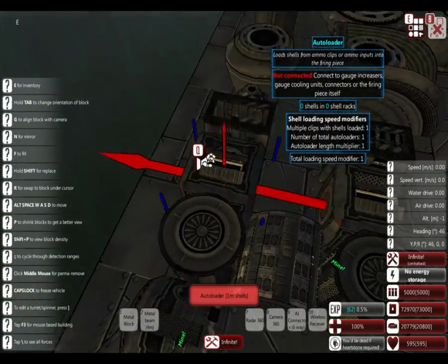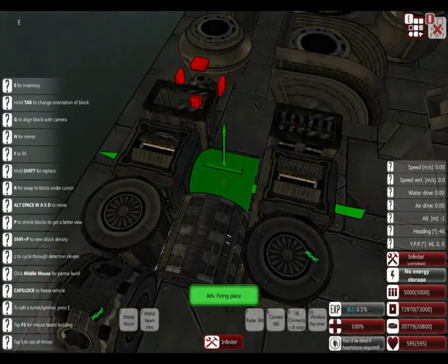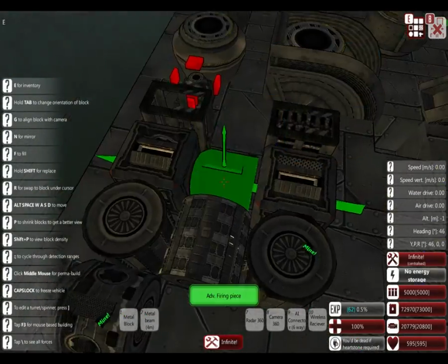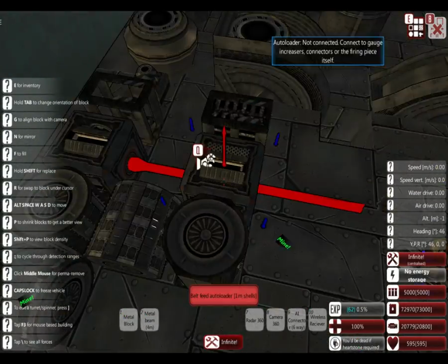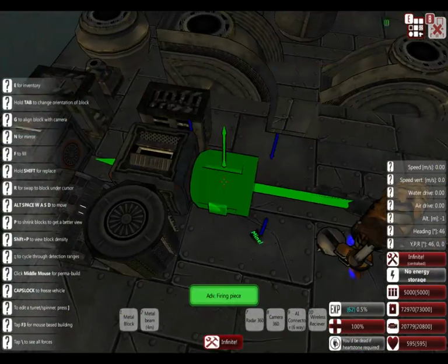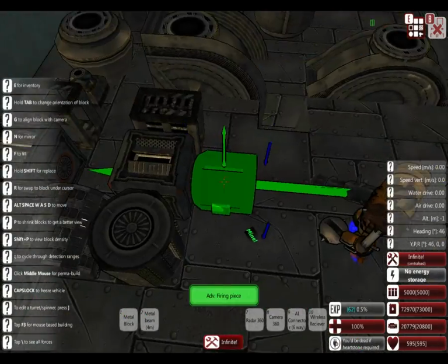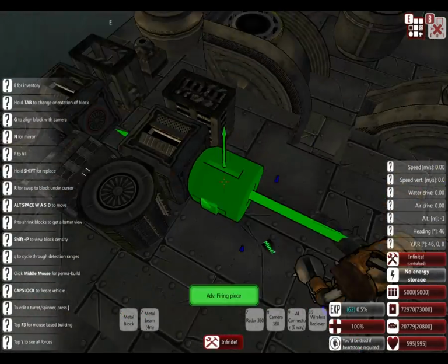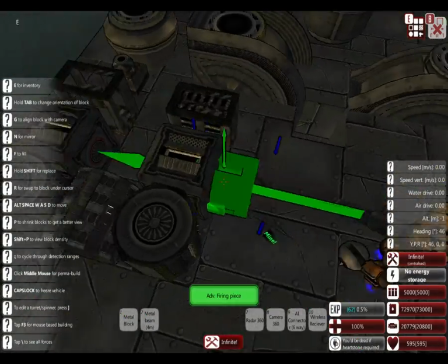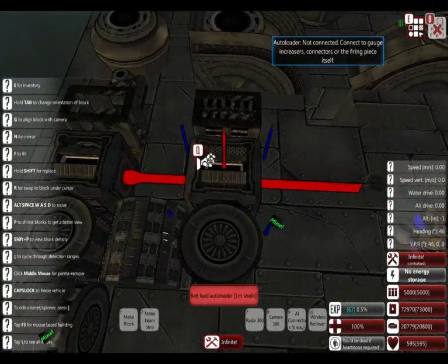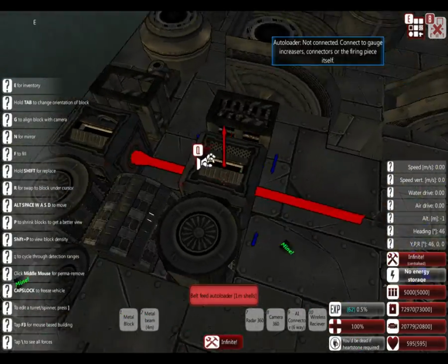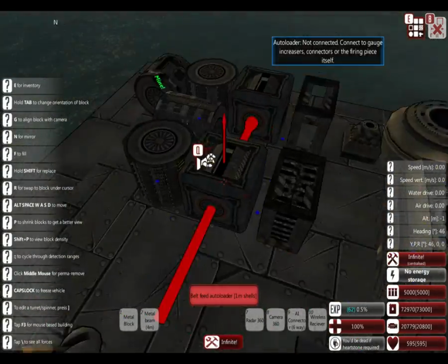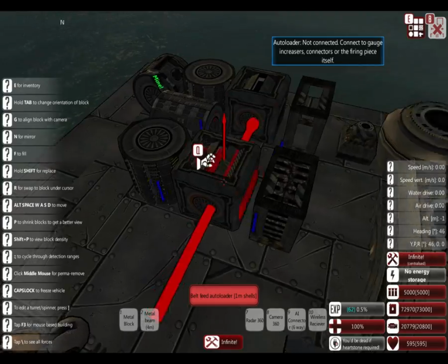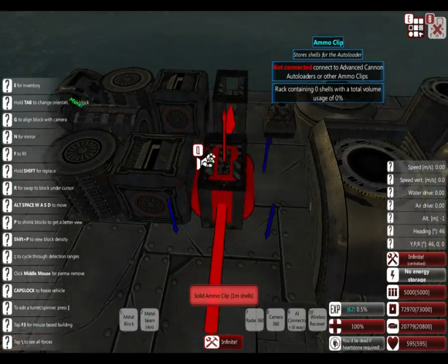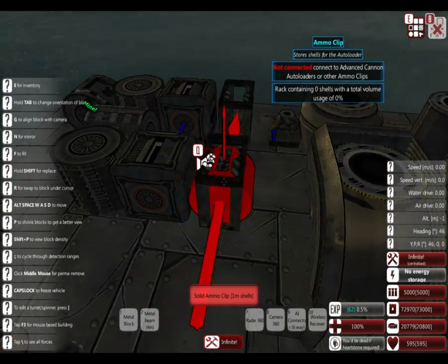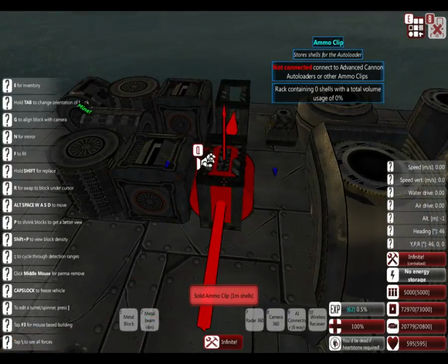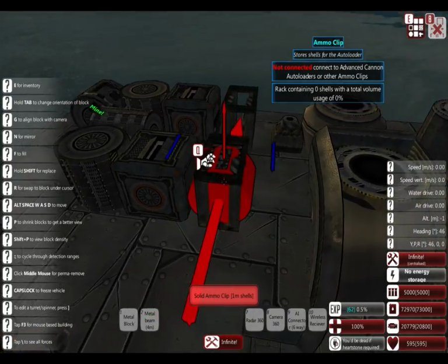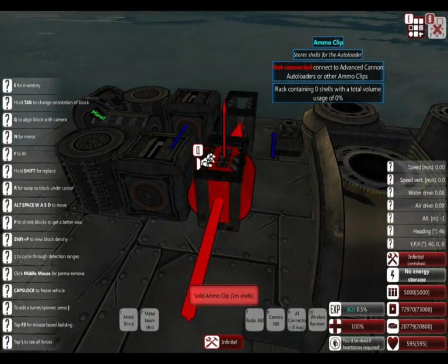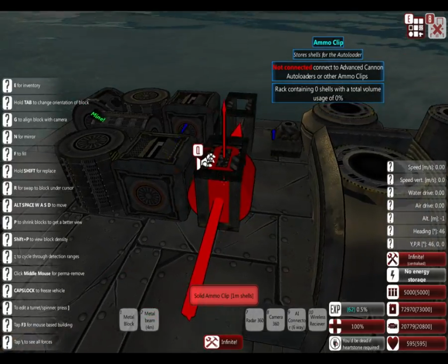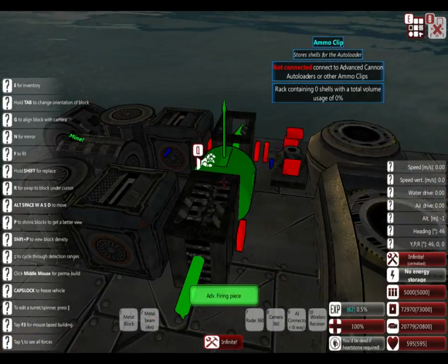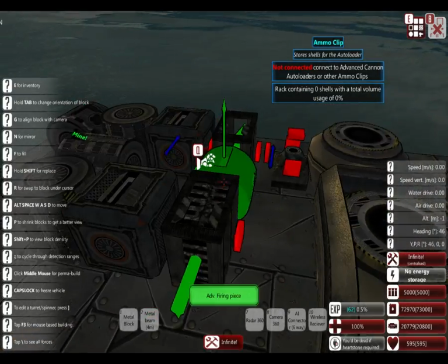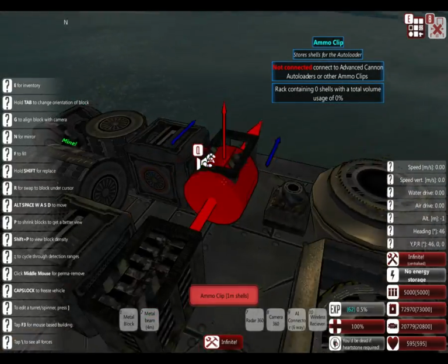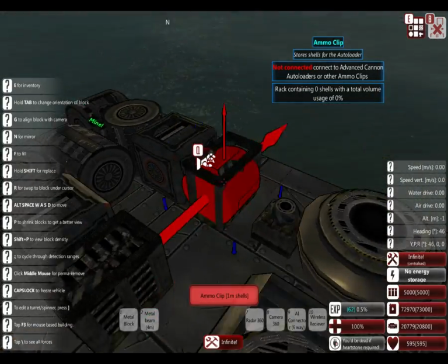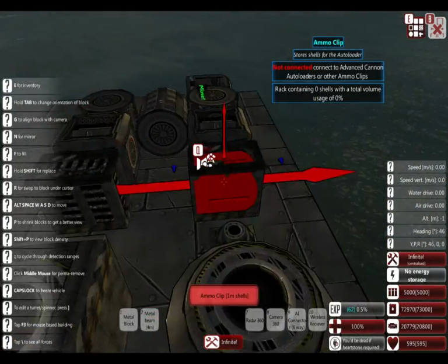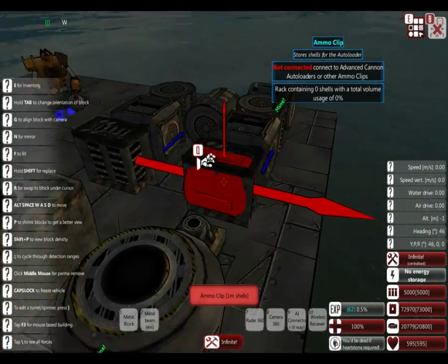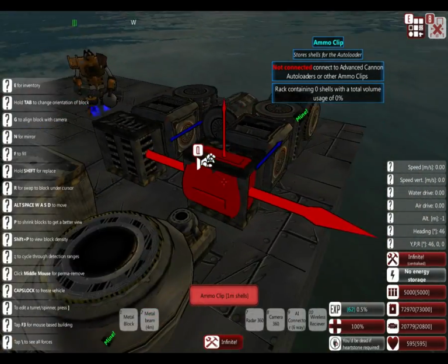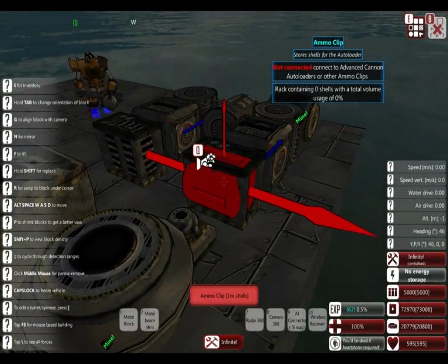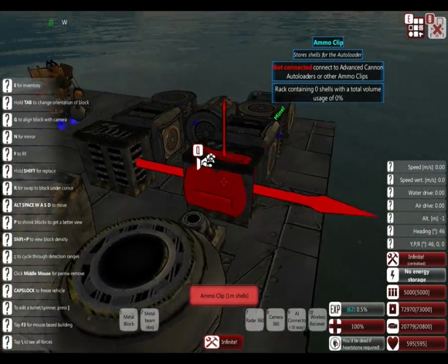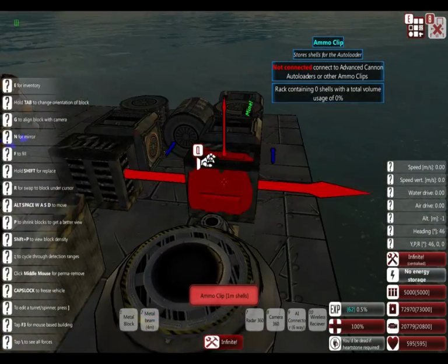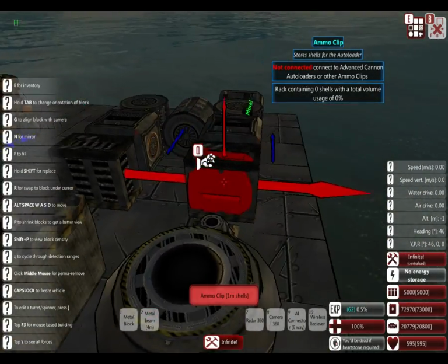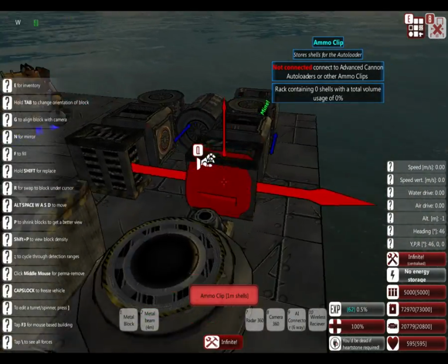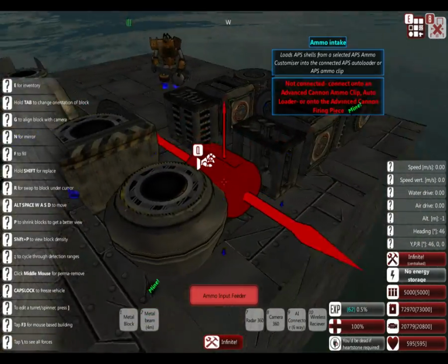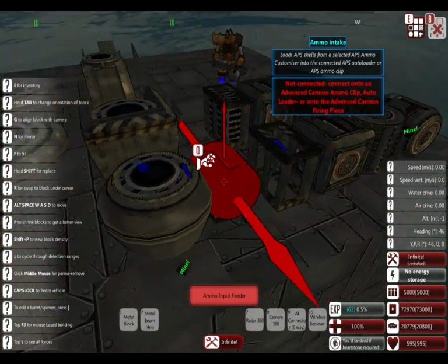Auto loader, belt fed. This is the solid clip, non-solid clip.